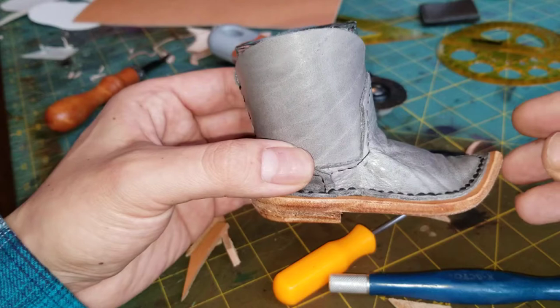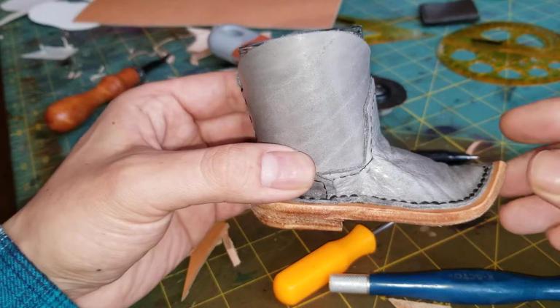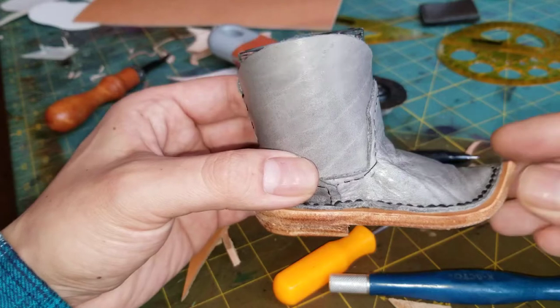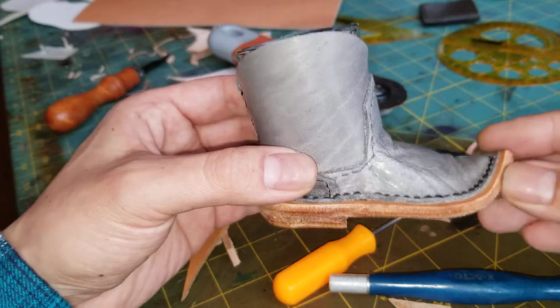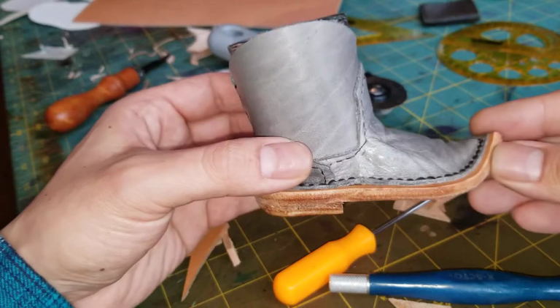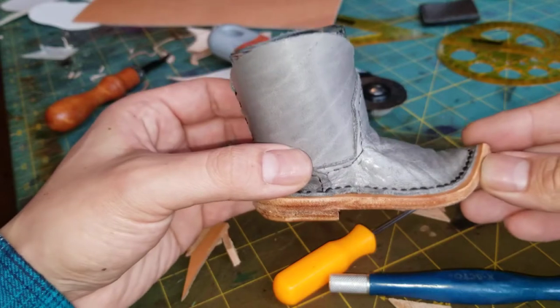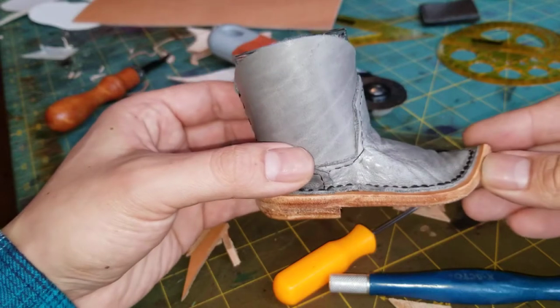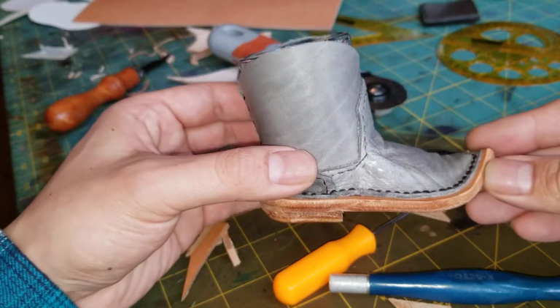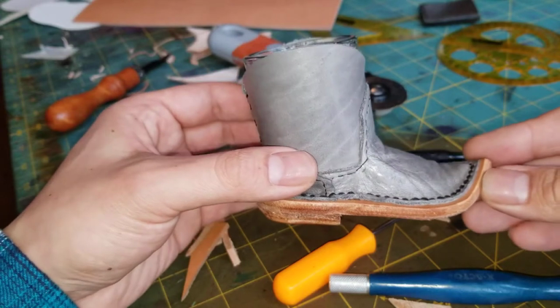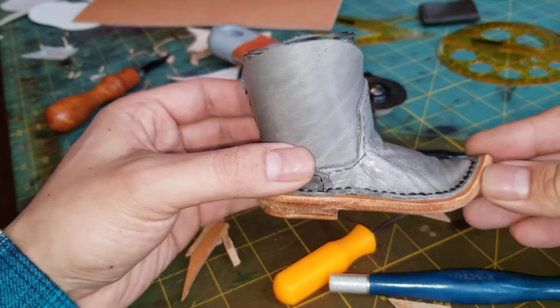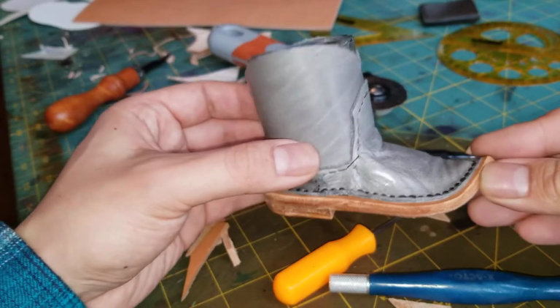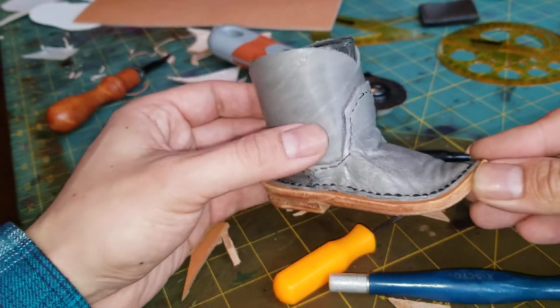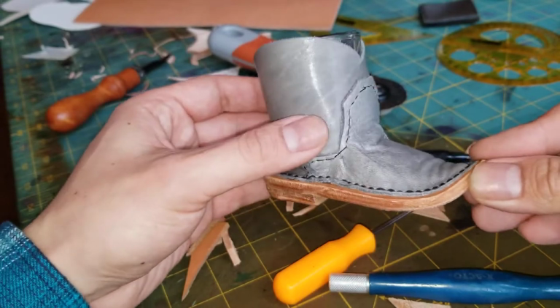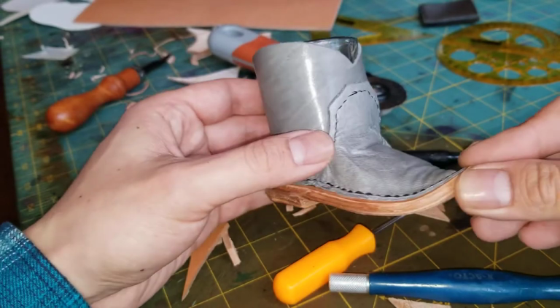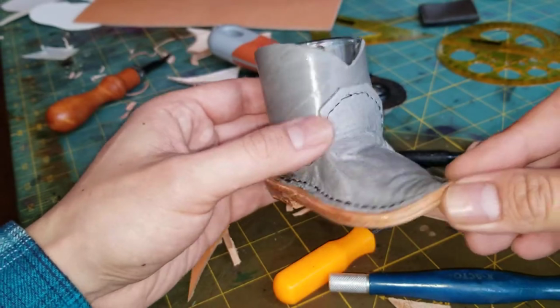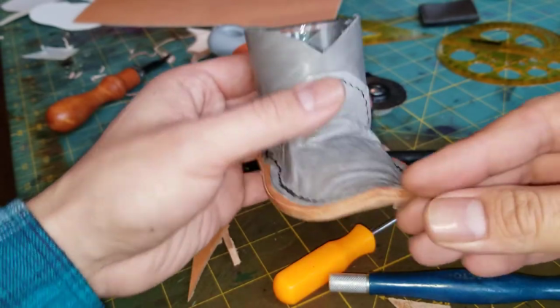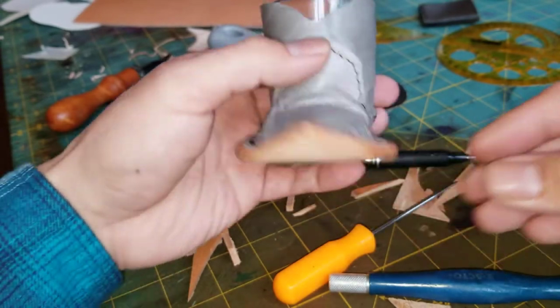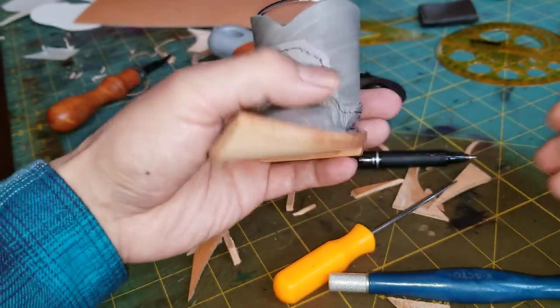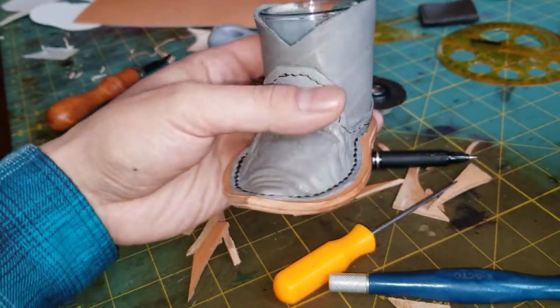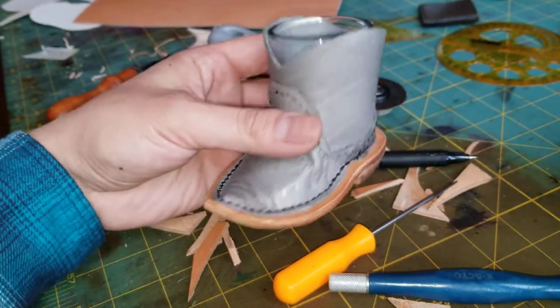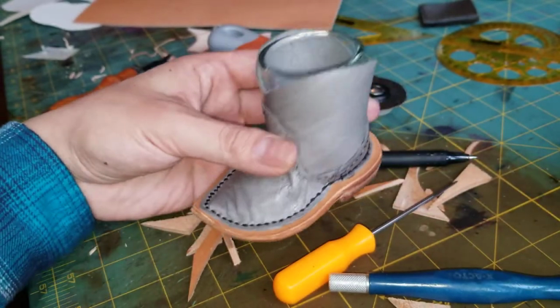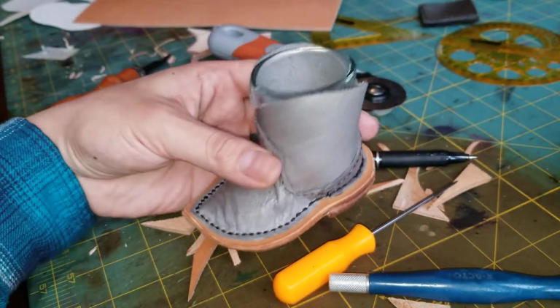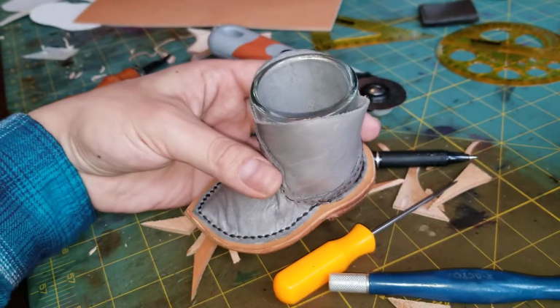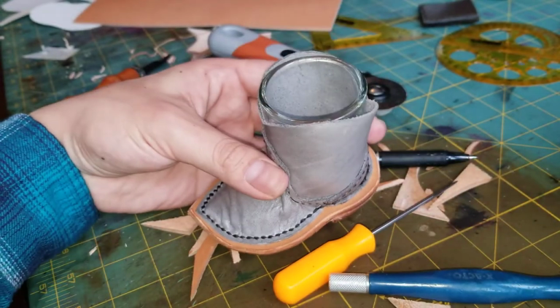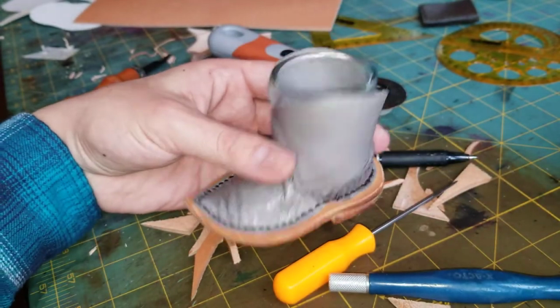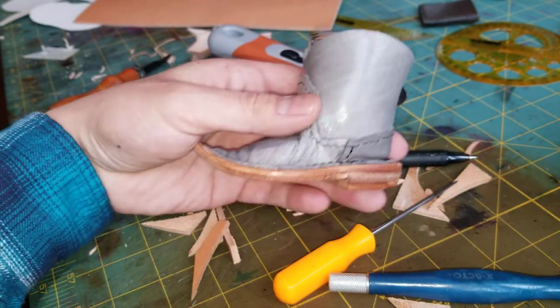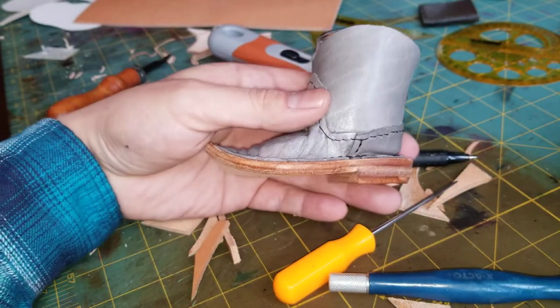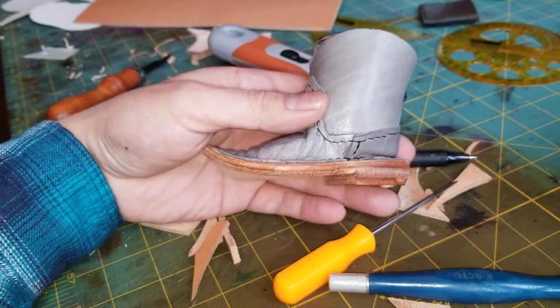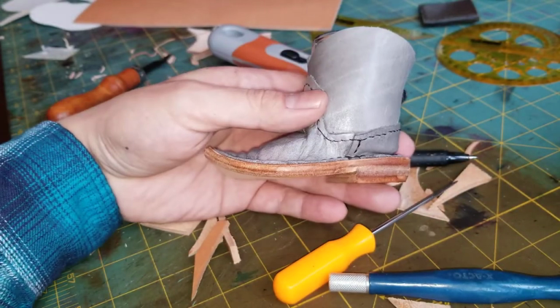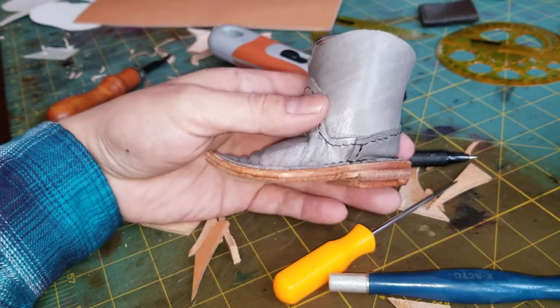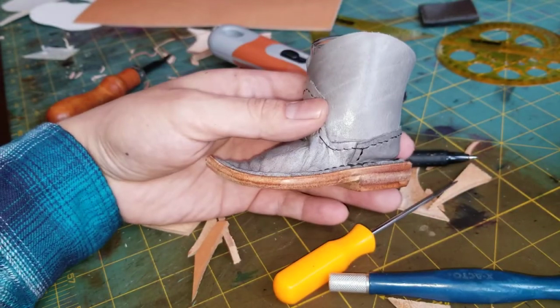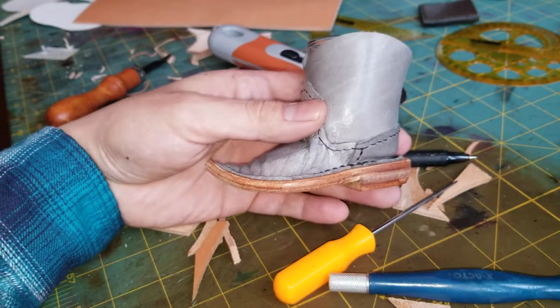Today we're making a cowboy boot — a shot glass cowboy boot.